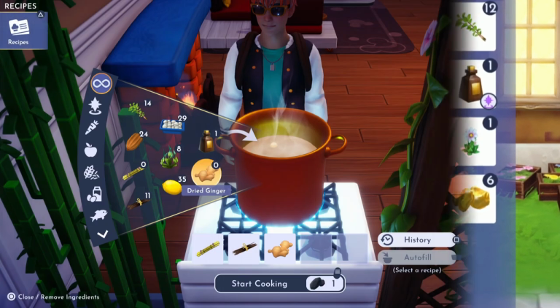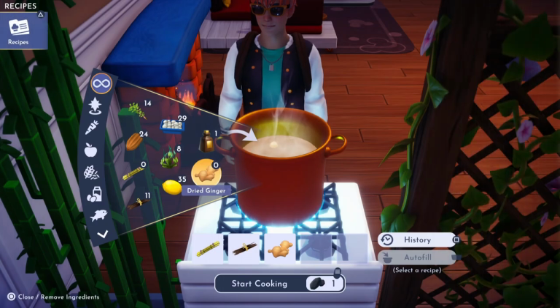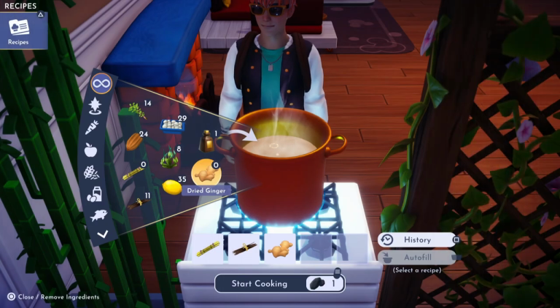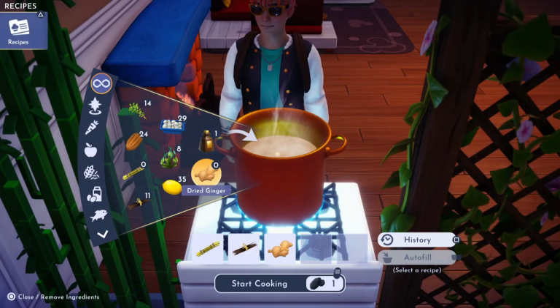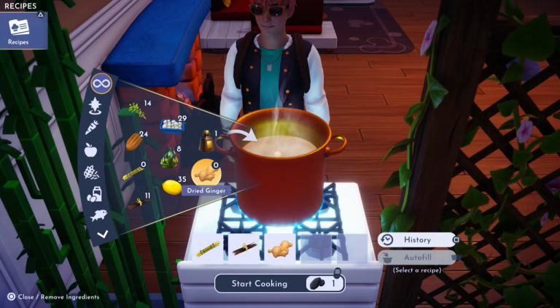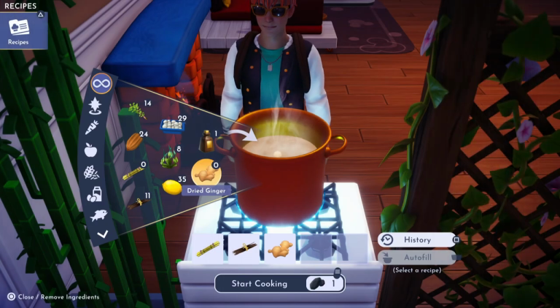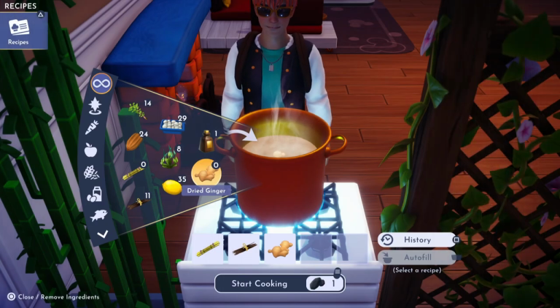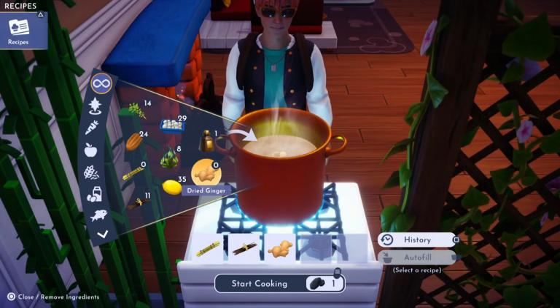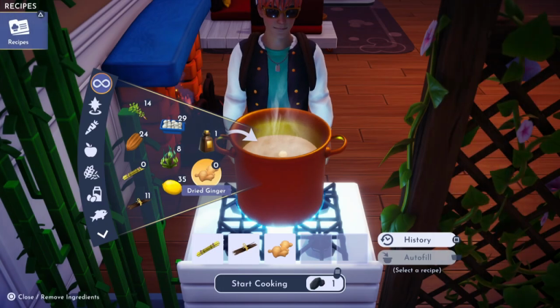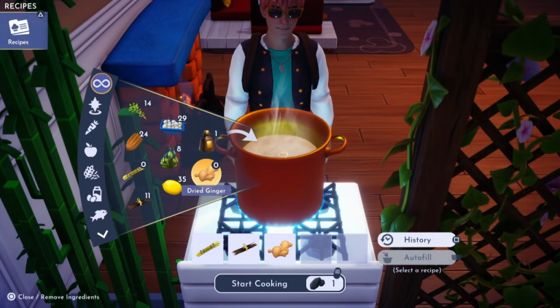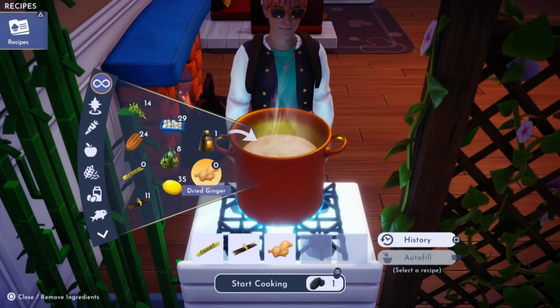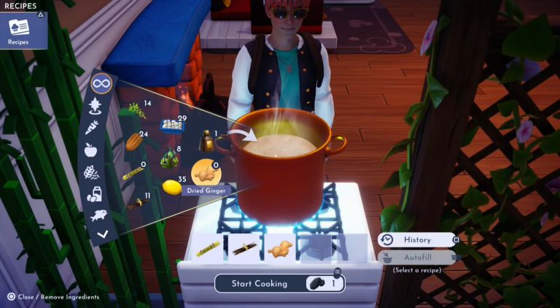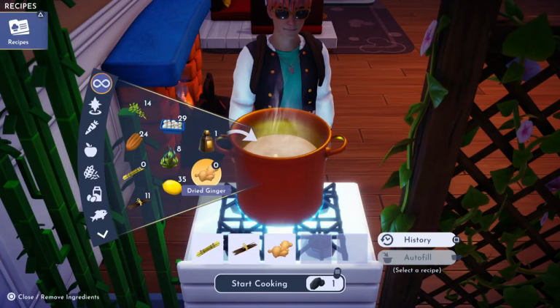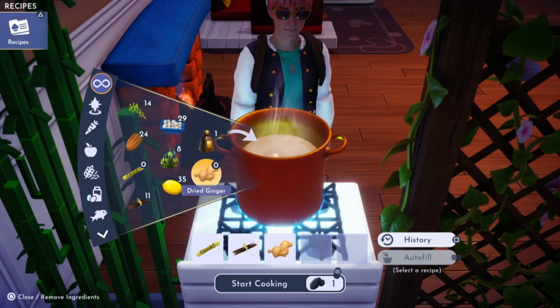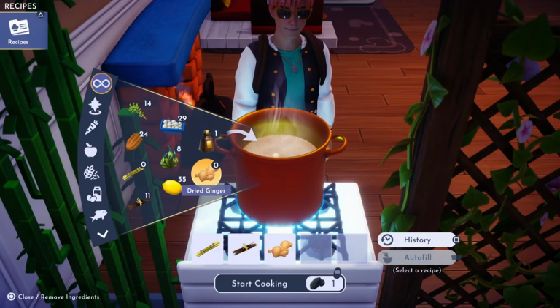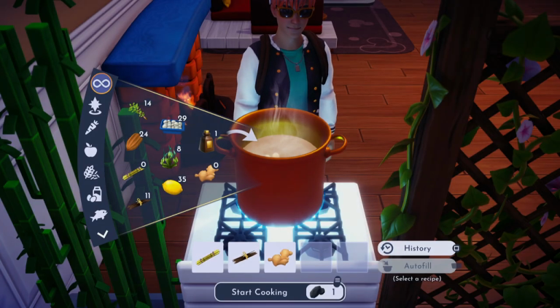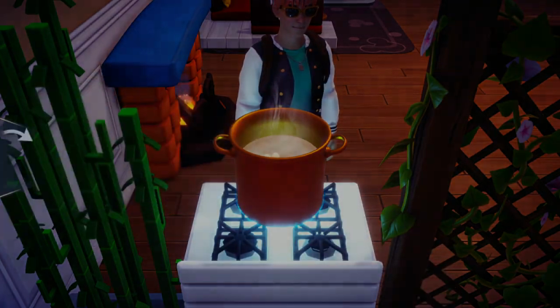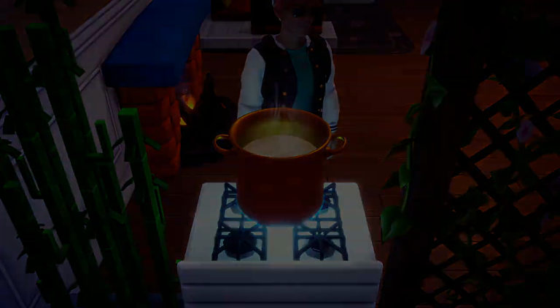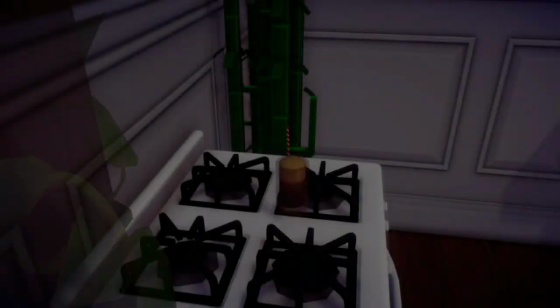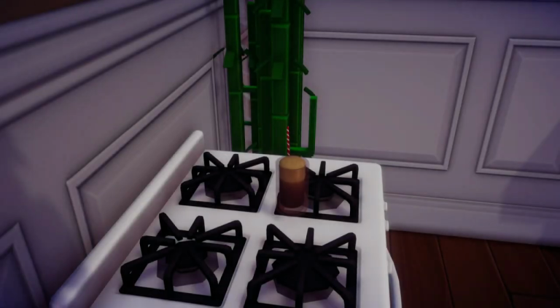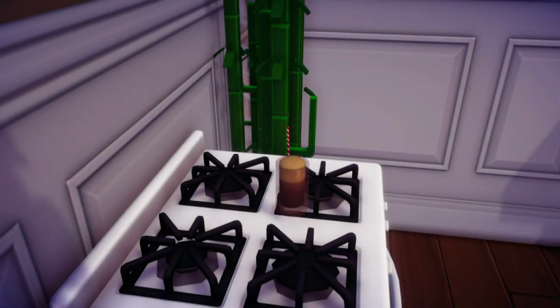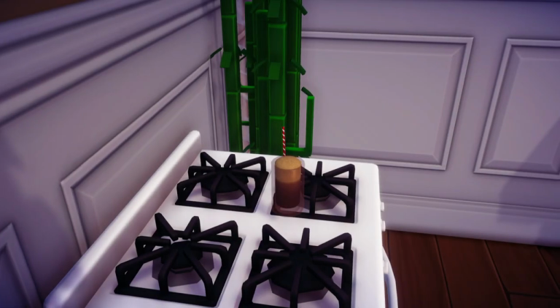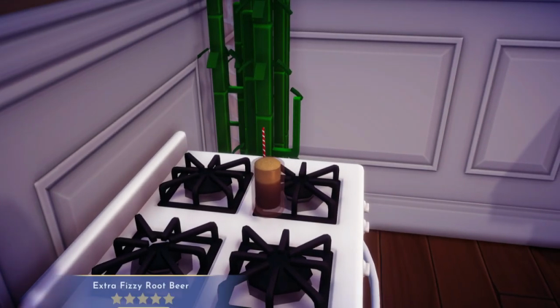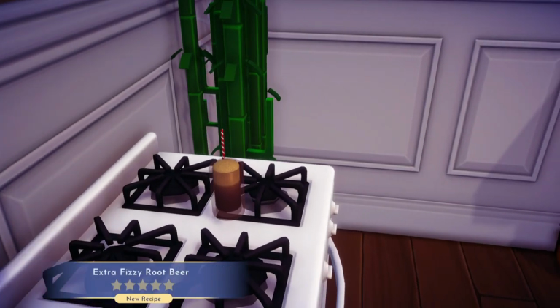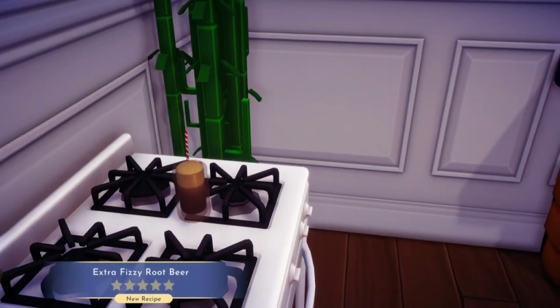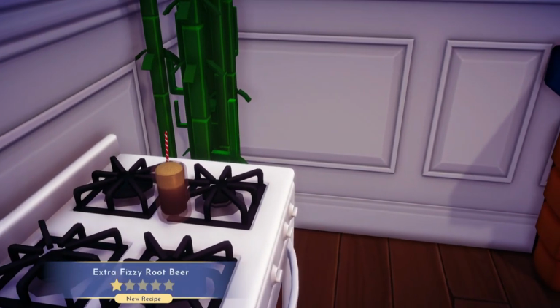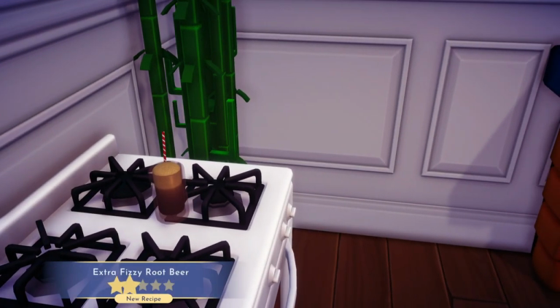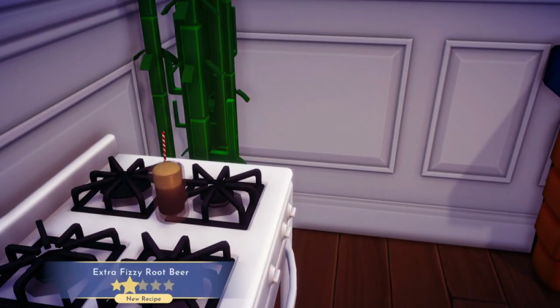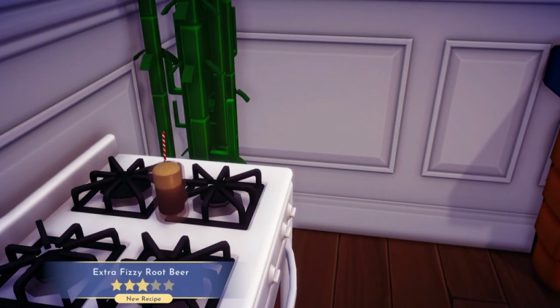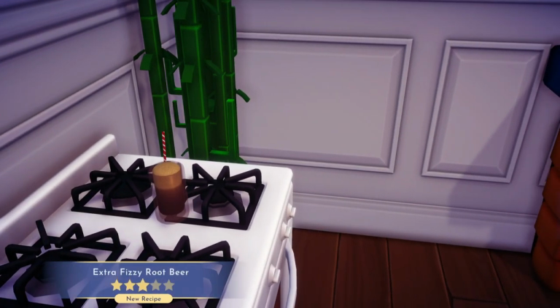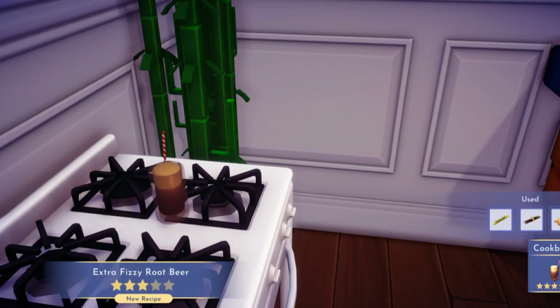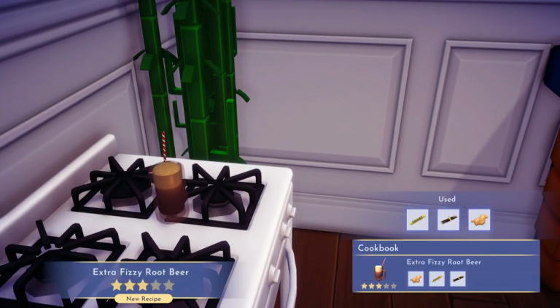Now head up to any cooking station and then drop all three of those ingredients in there to make an extra fizzy root beer.